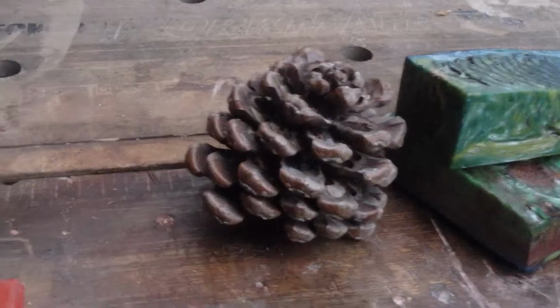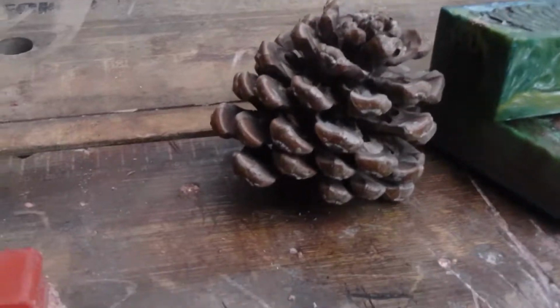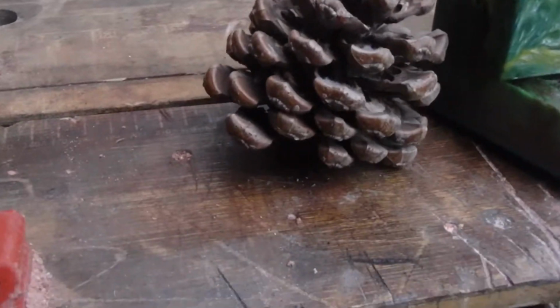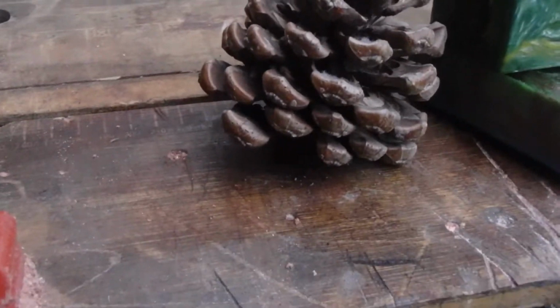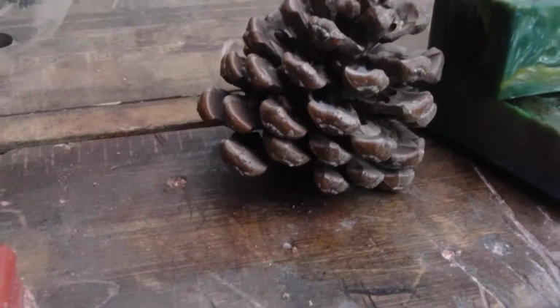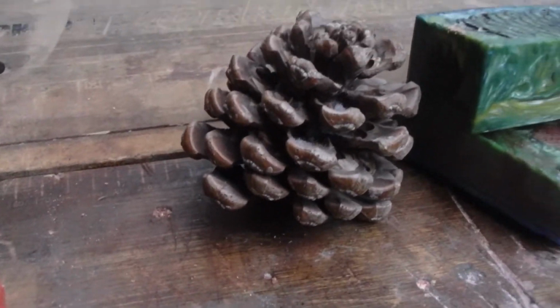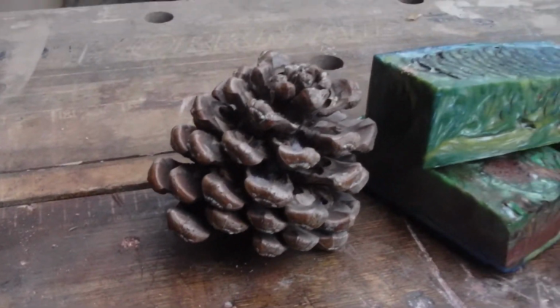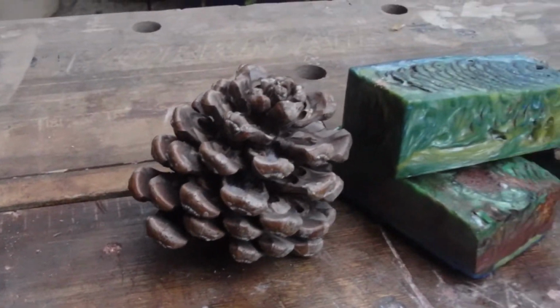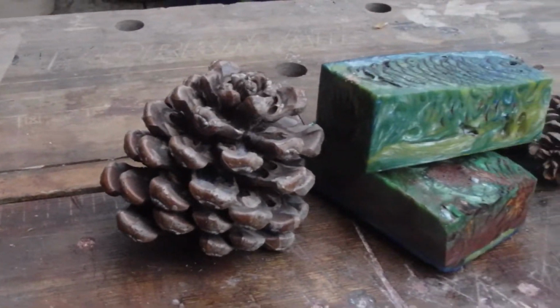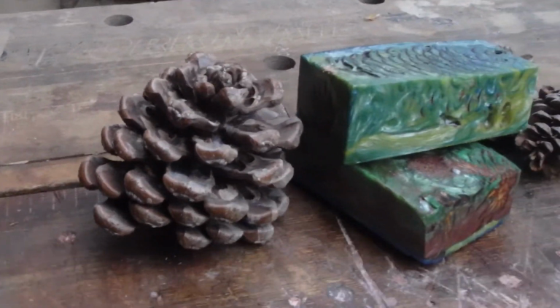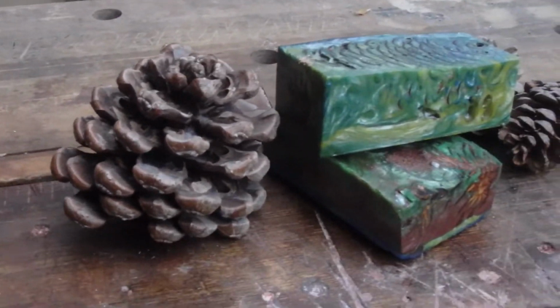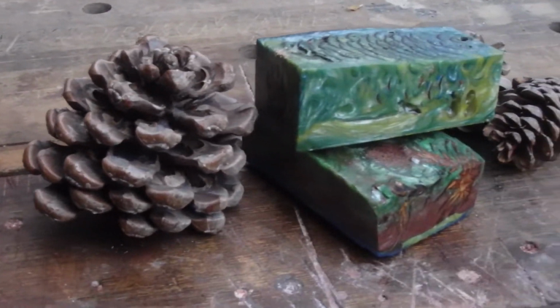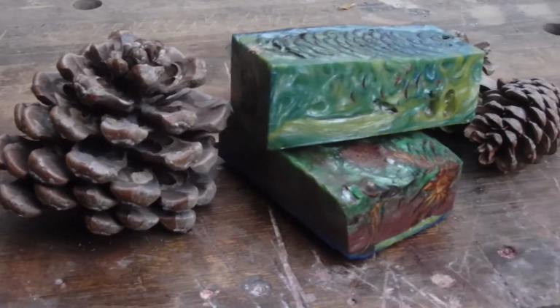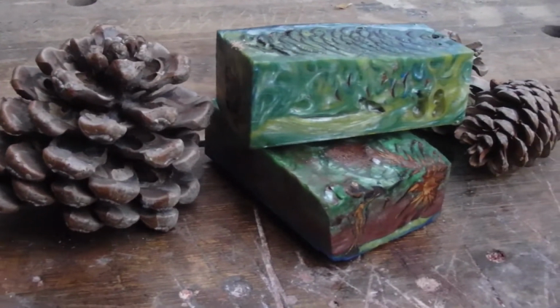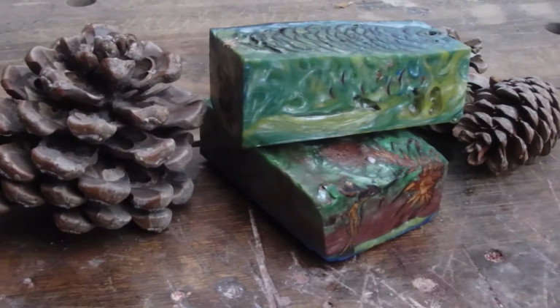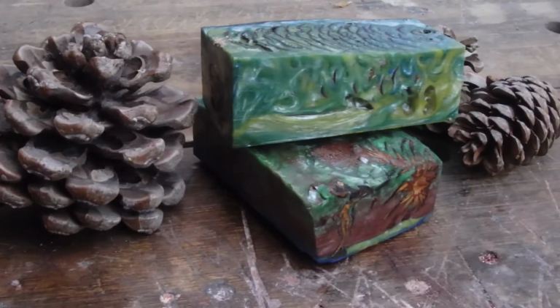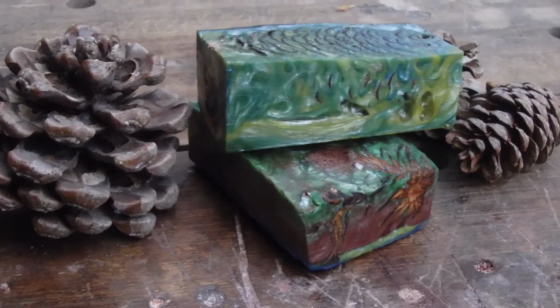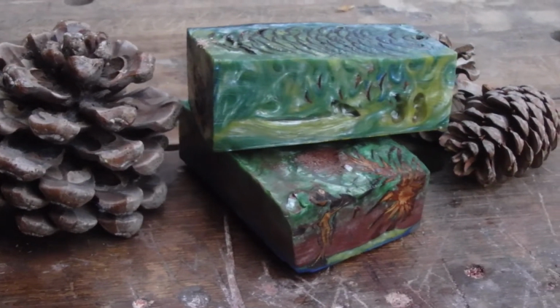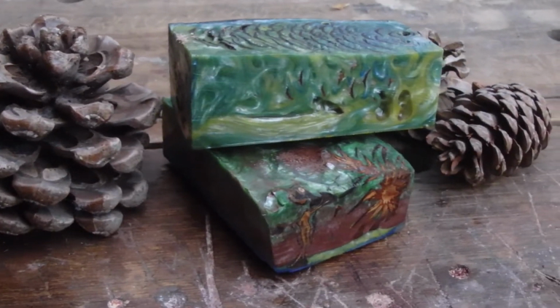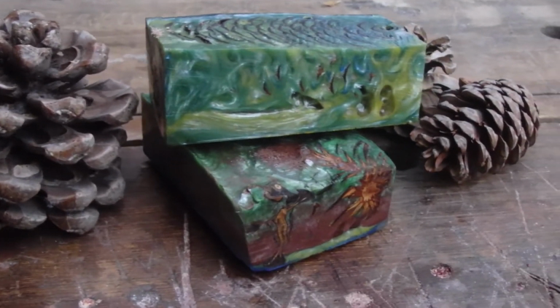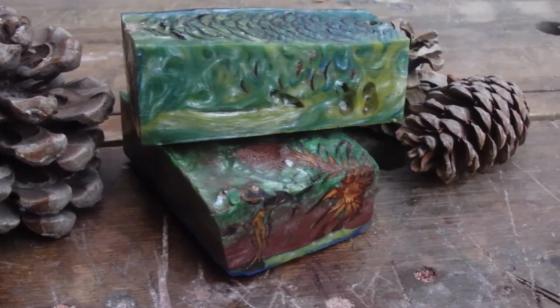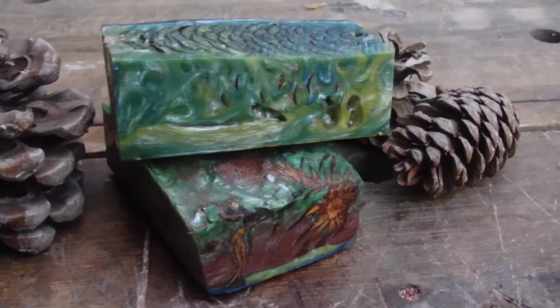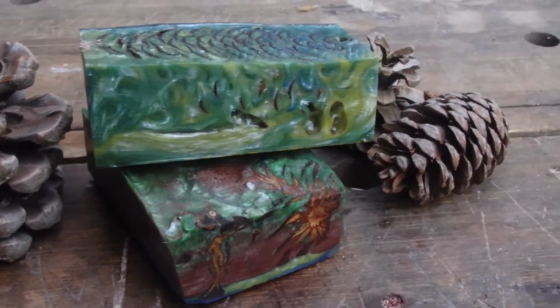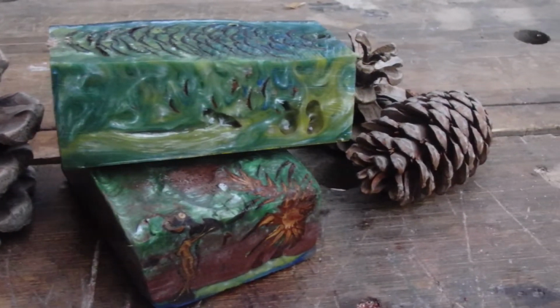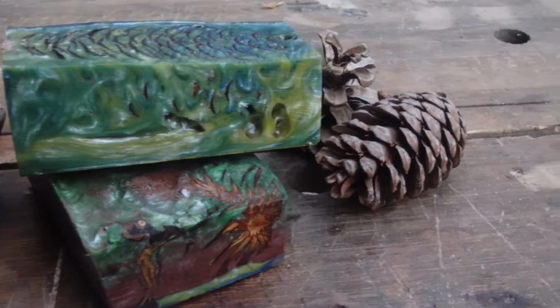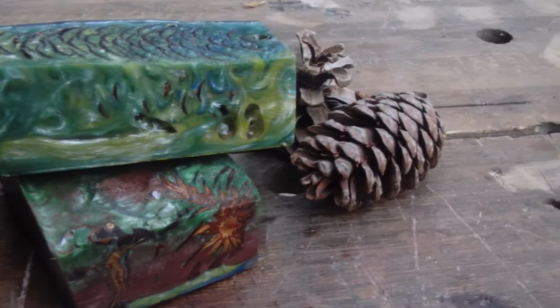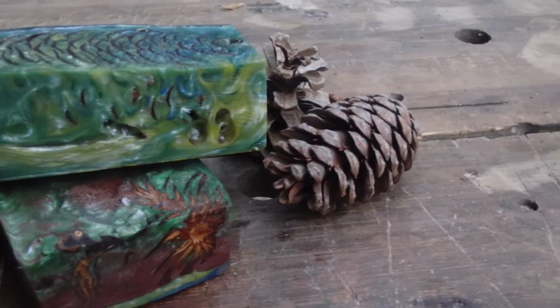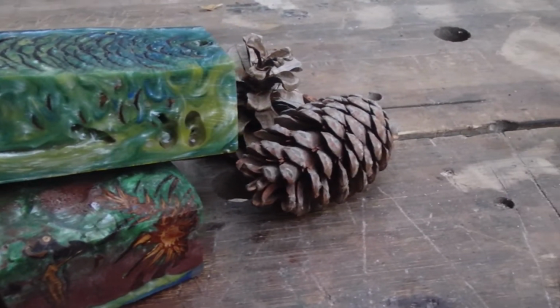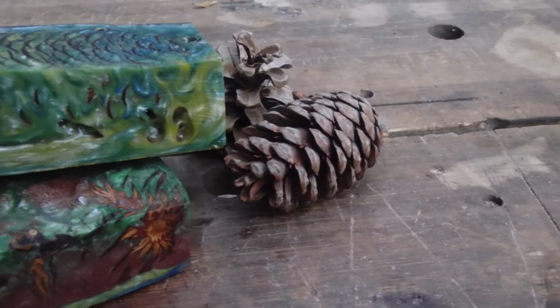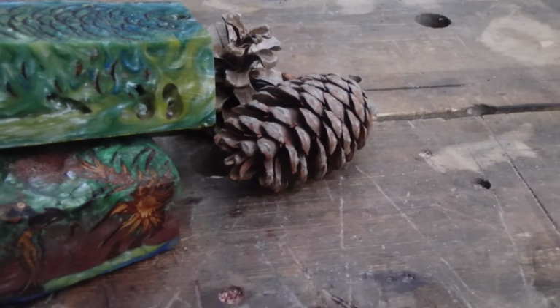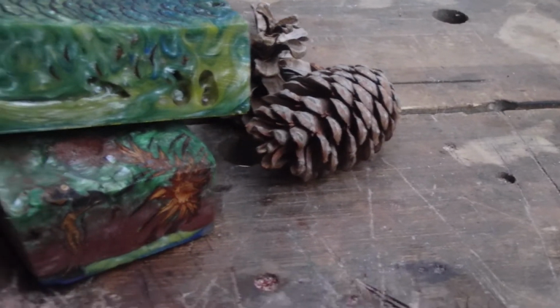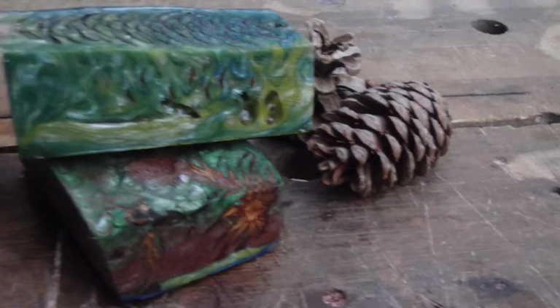Today I'm going to make some knife scales. I'm going to use epoxy for it and some pine cones.